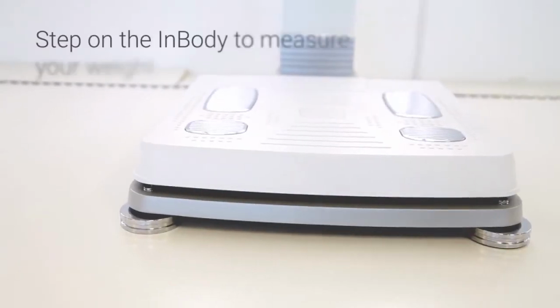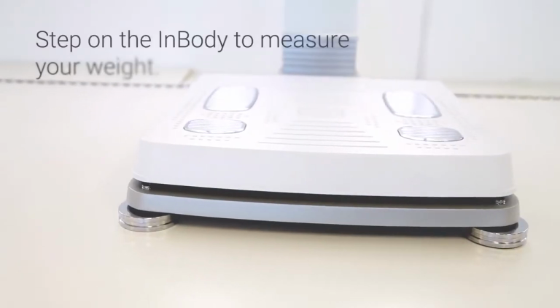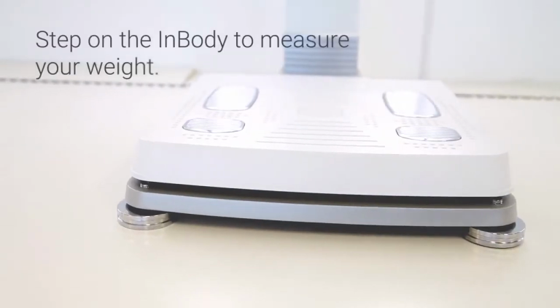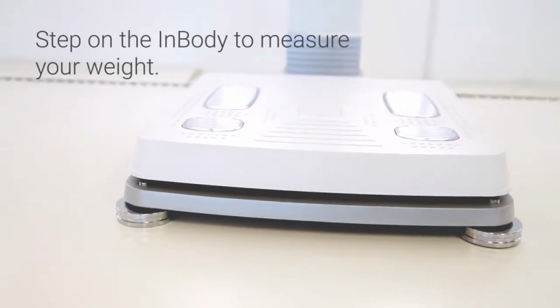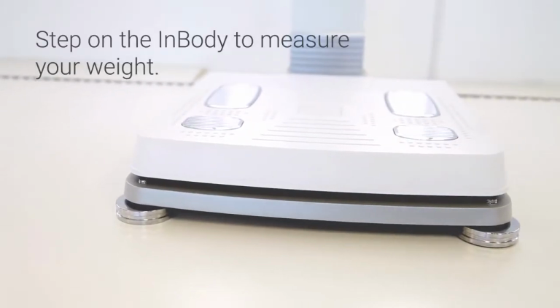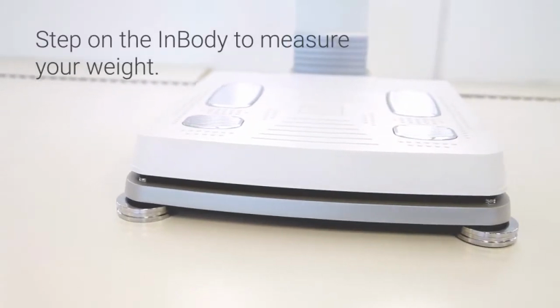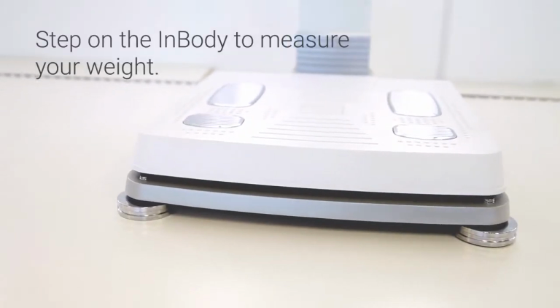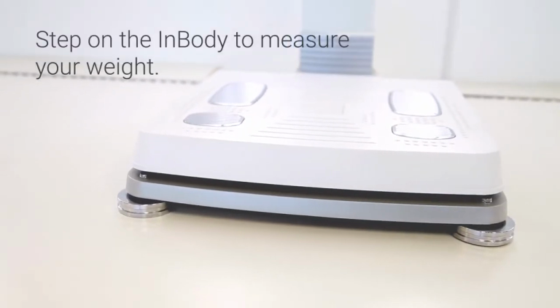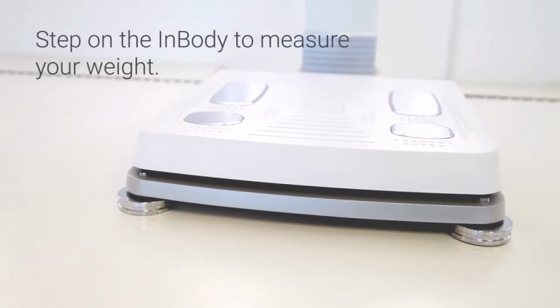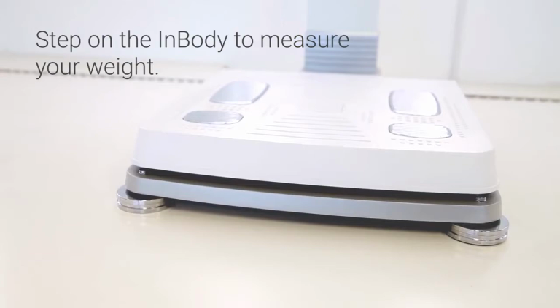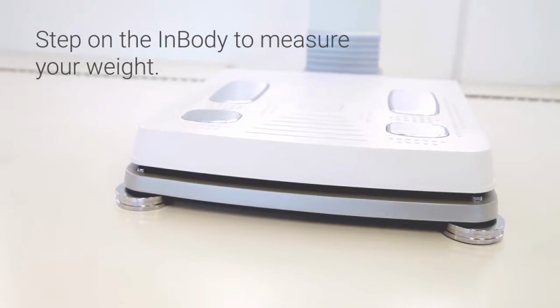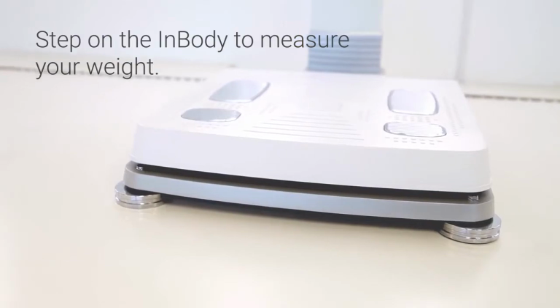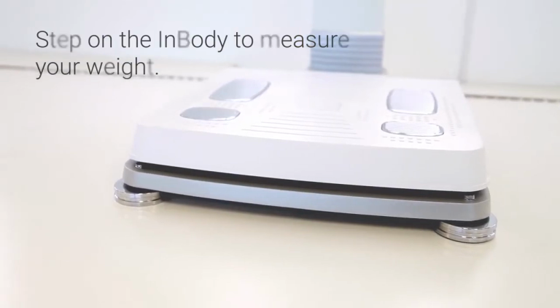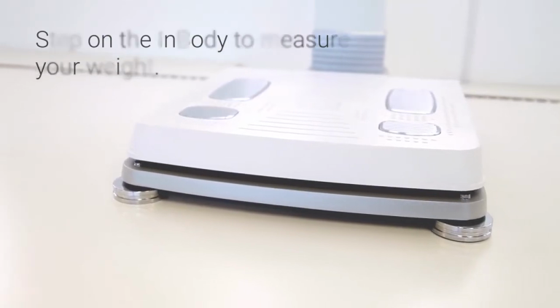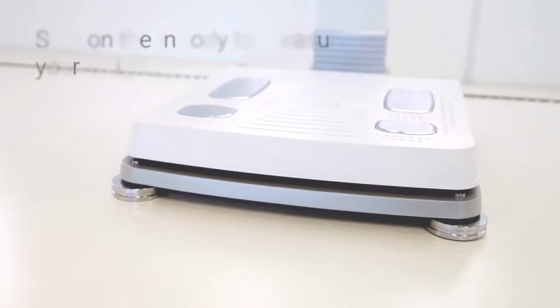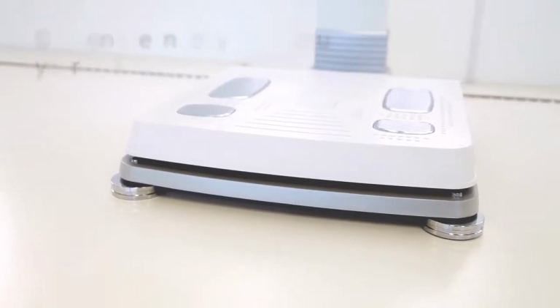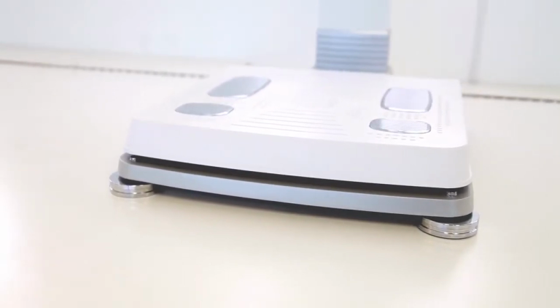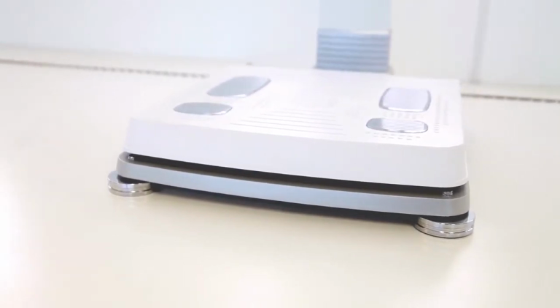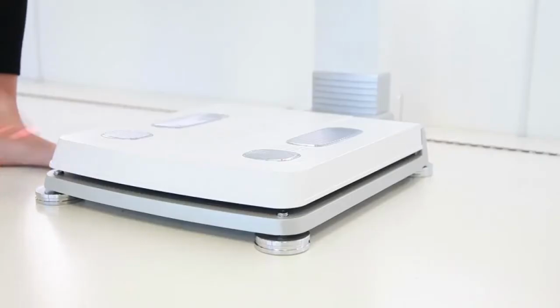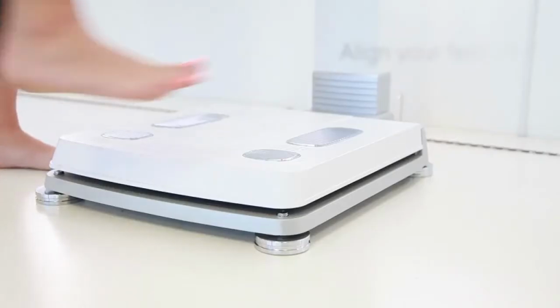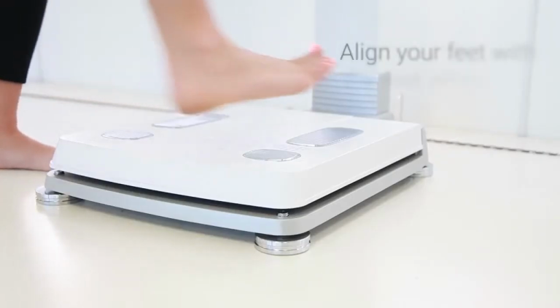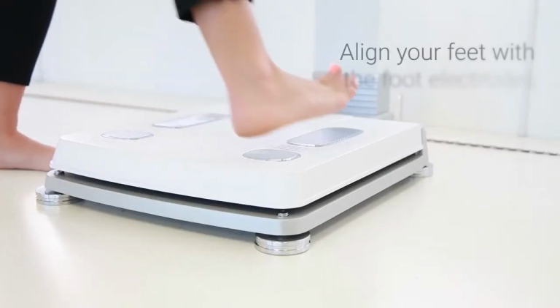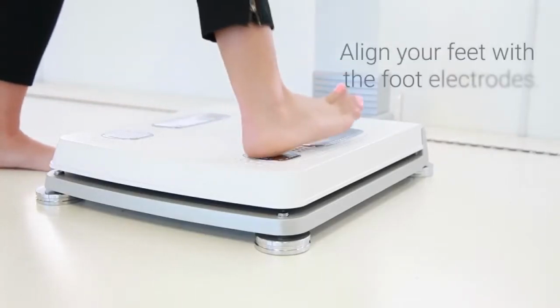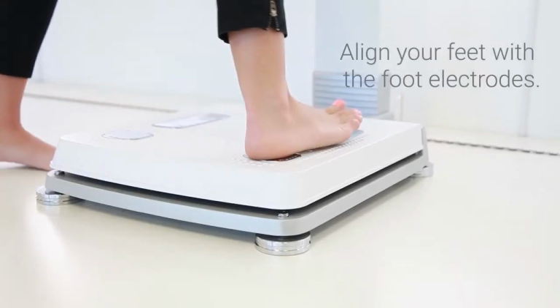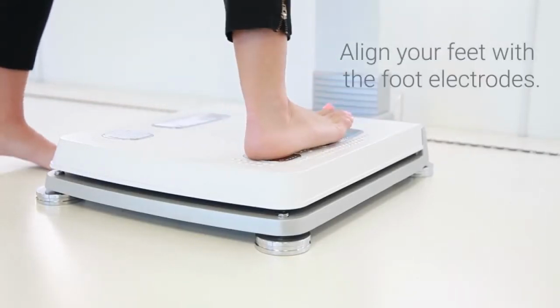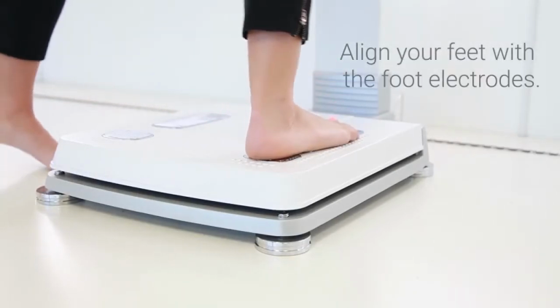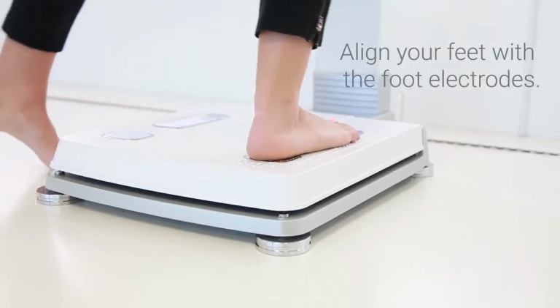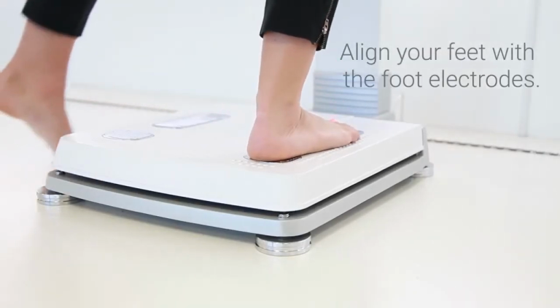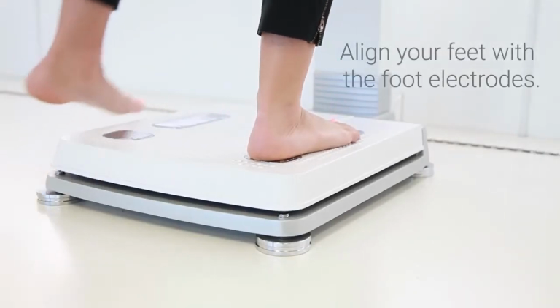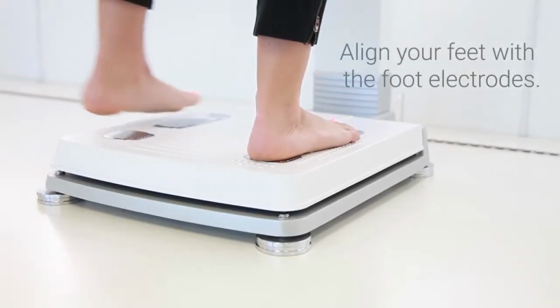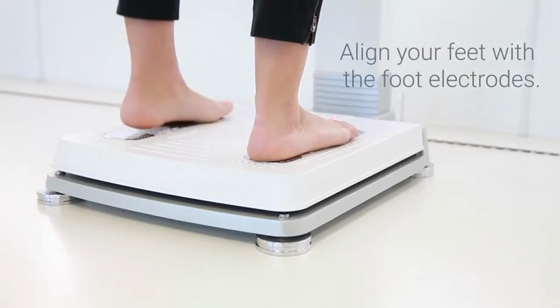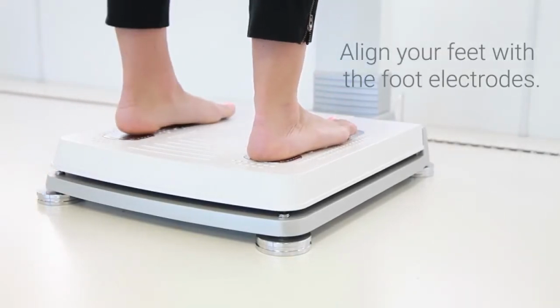Step on the InBody to measure your weight. Make sure to align your feet with the foot electrodes.